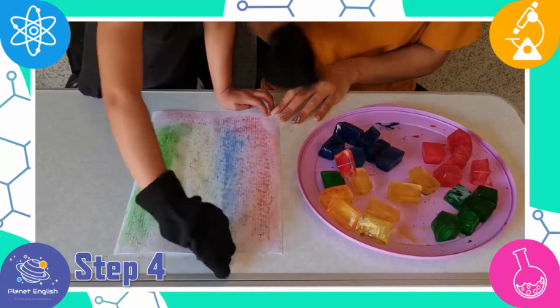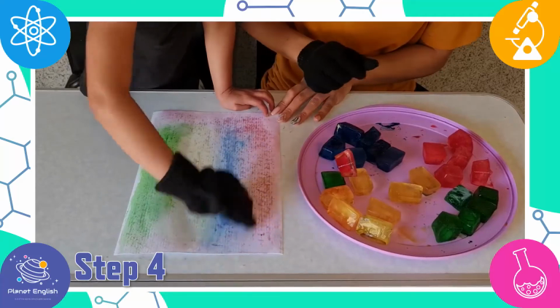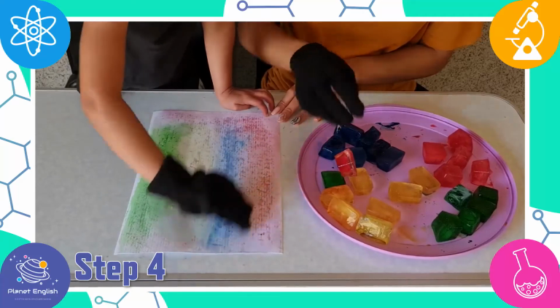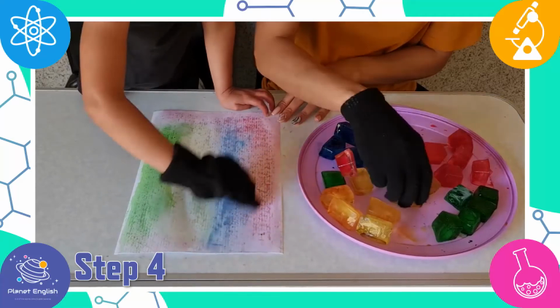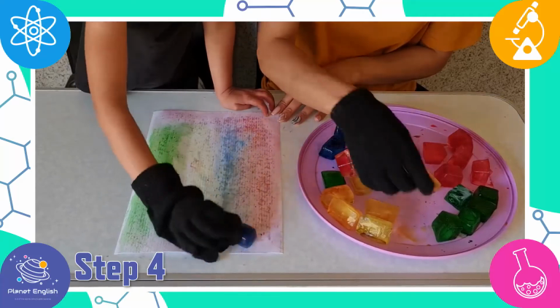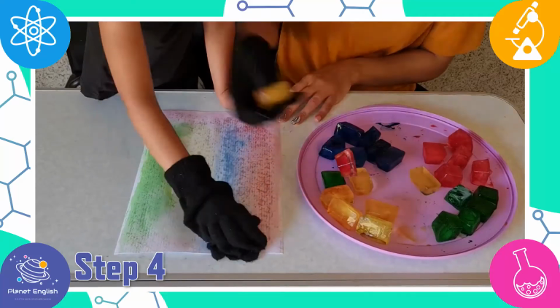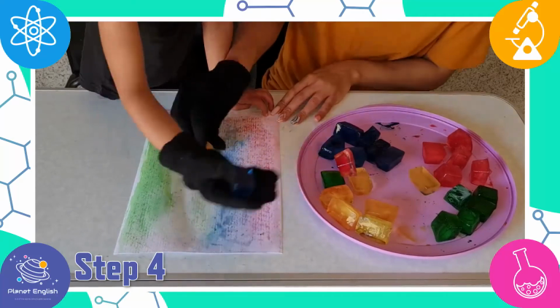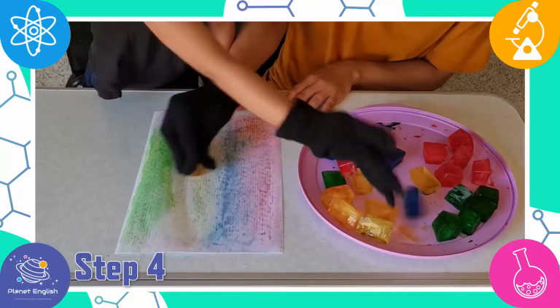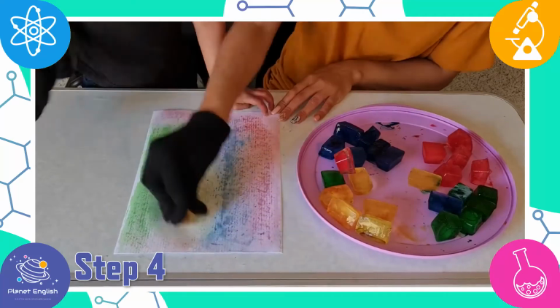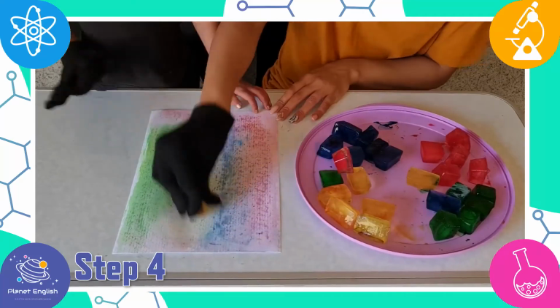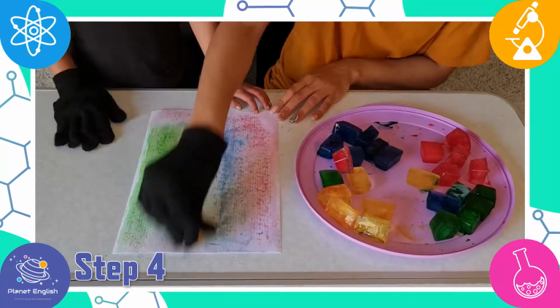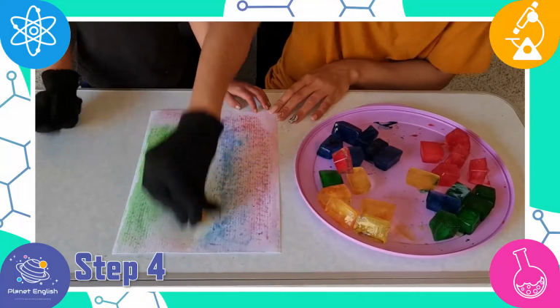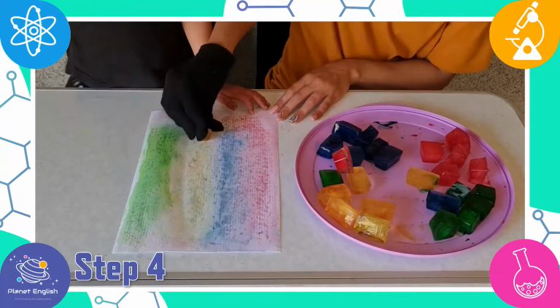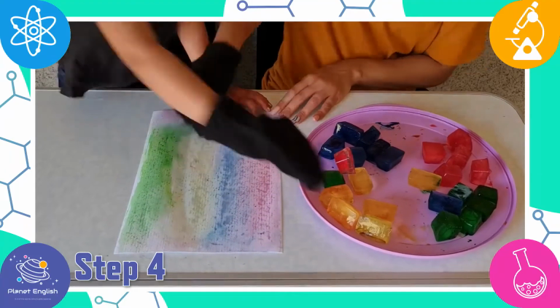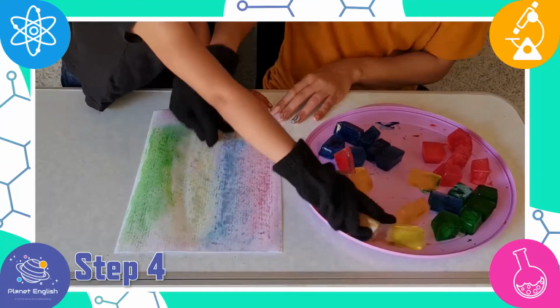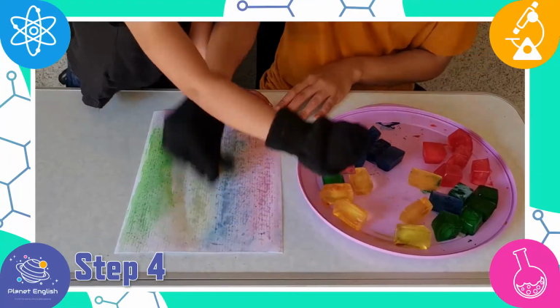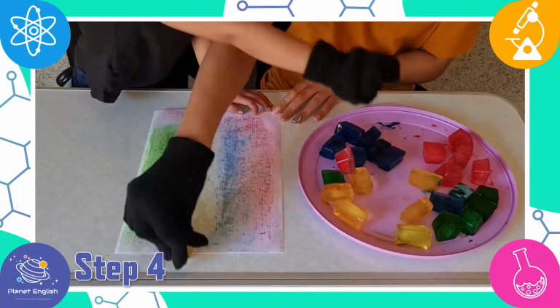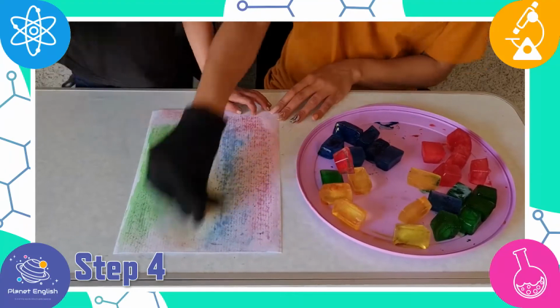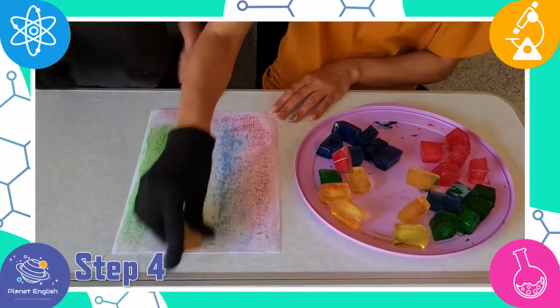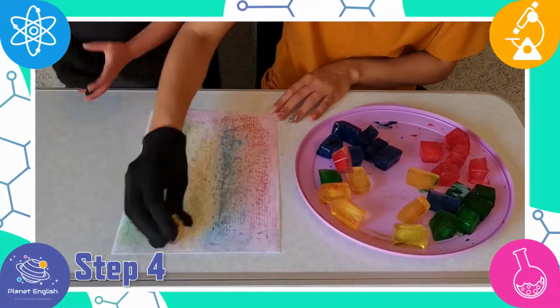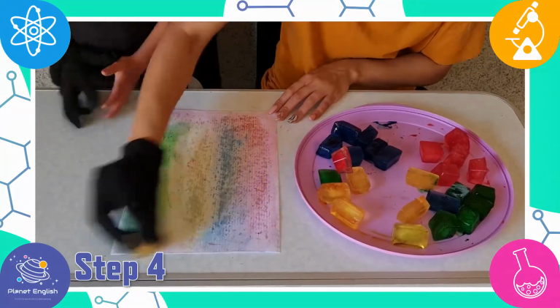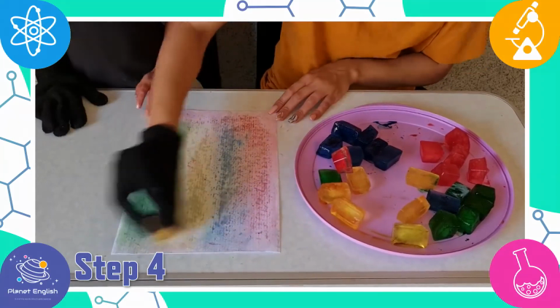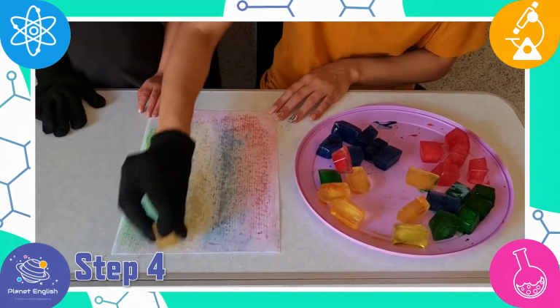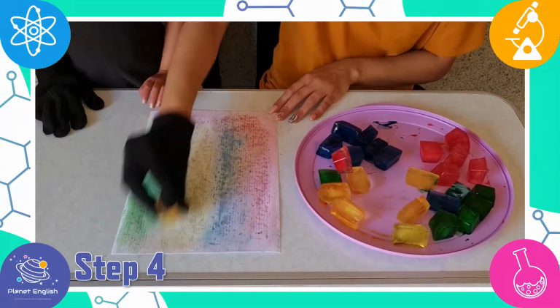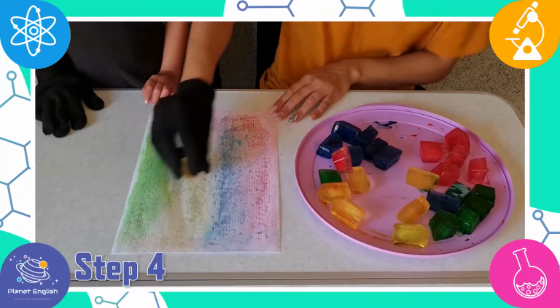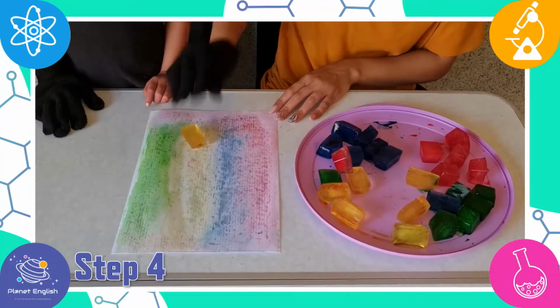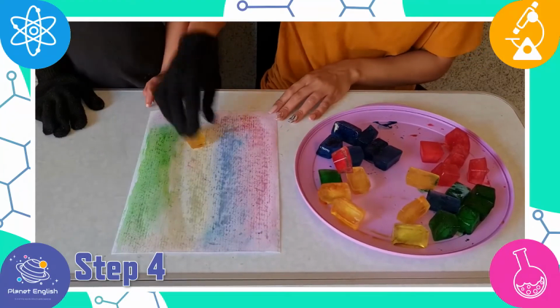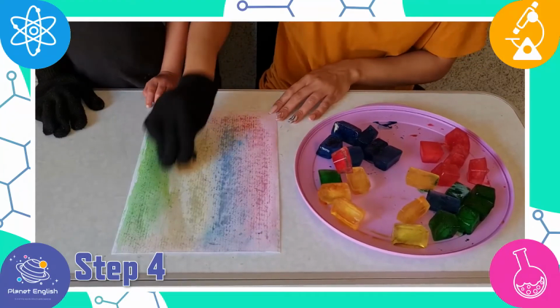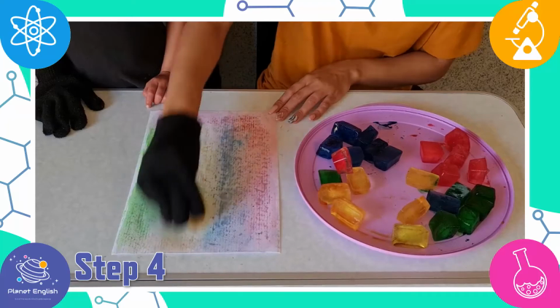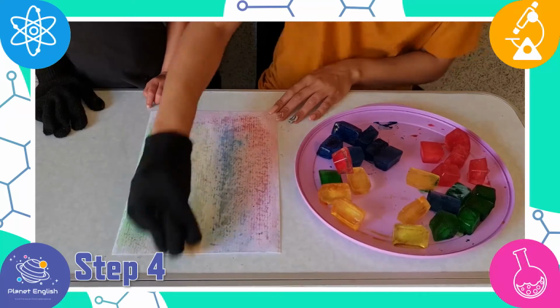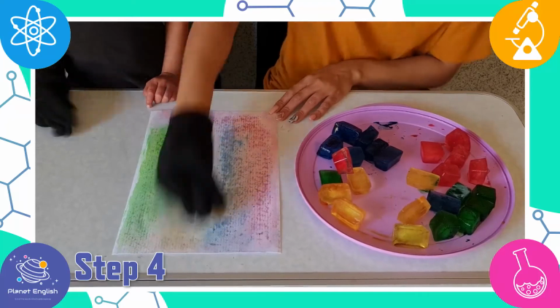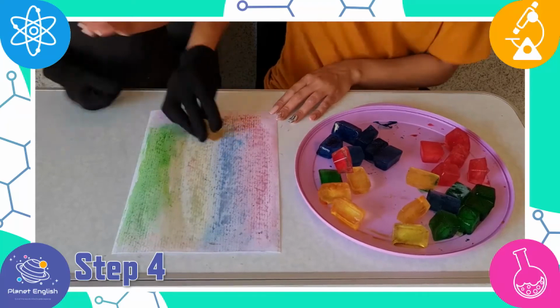Step 5. Look at how the colors are appearing on the paper. So cool.